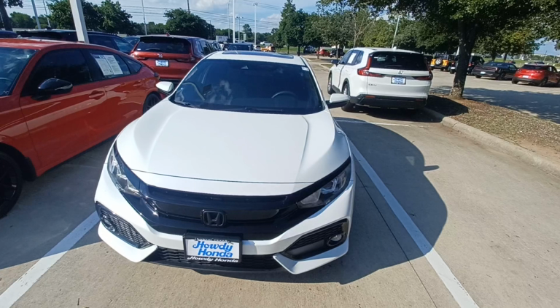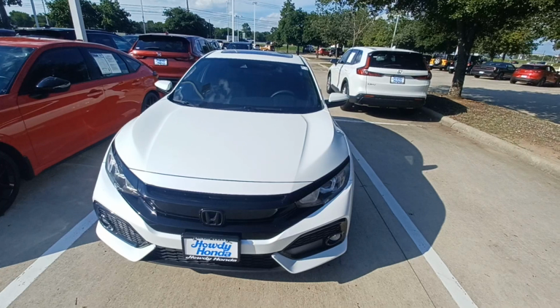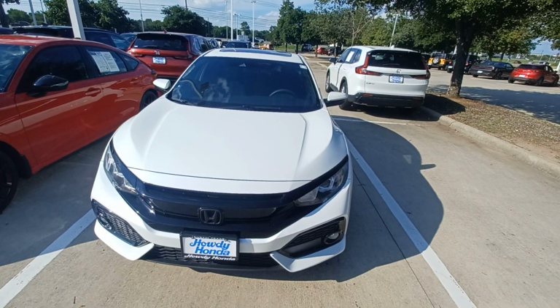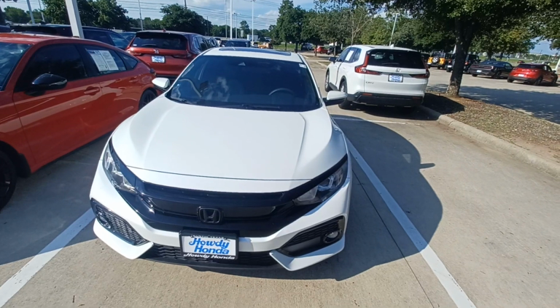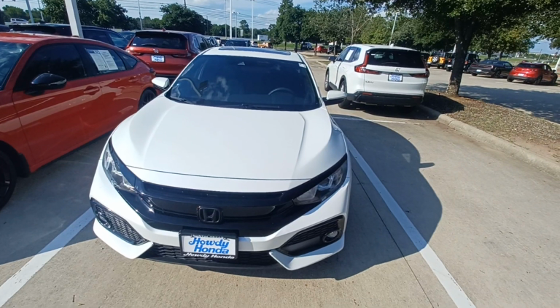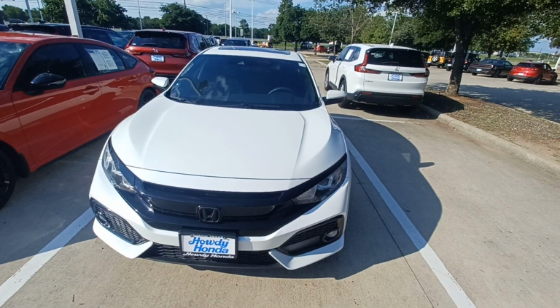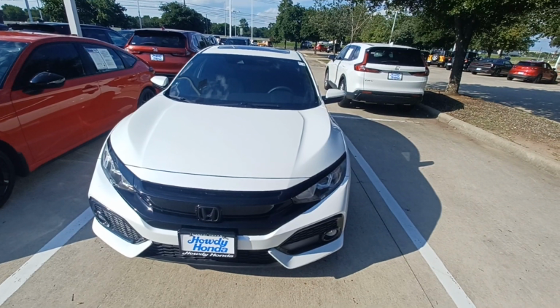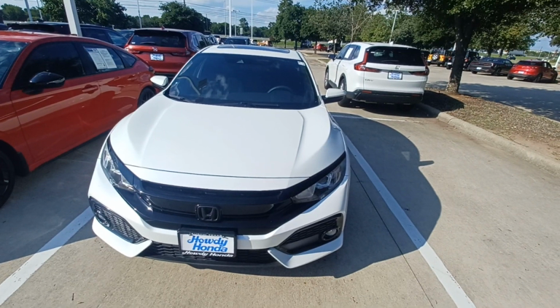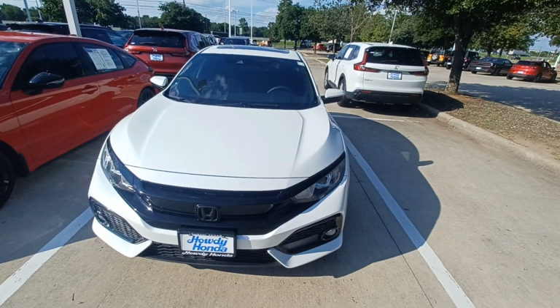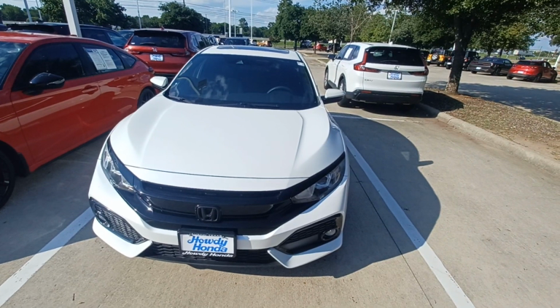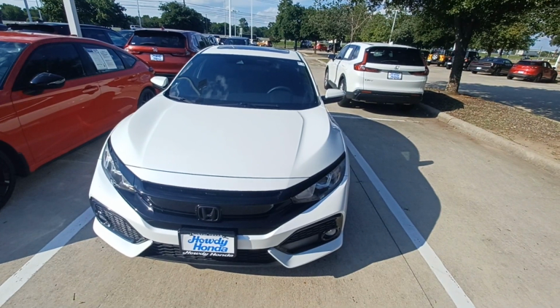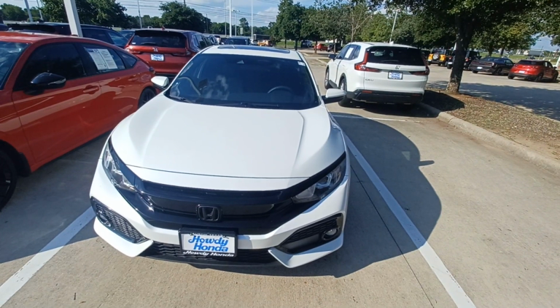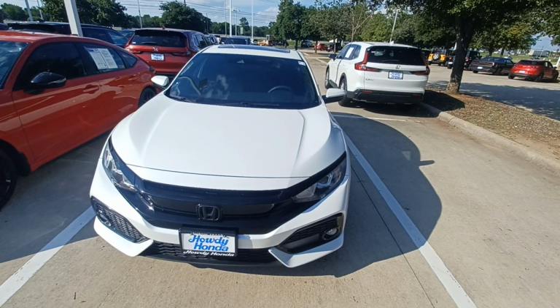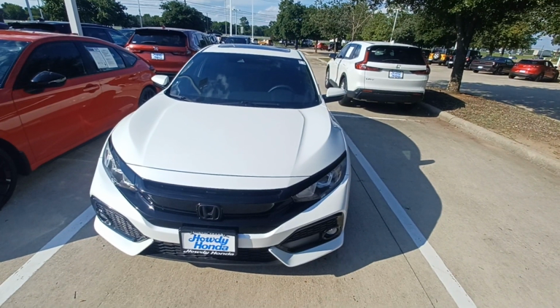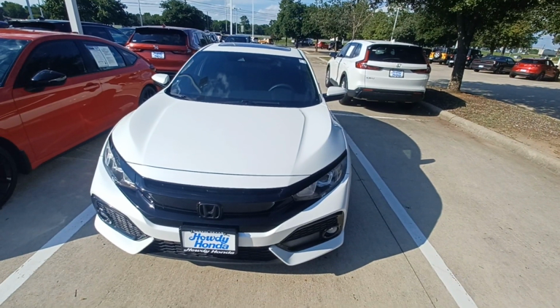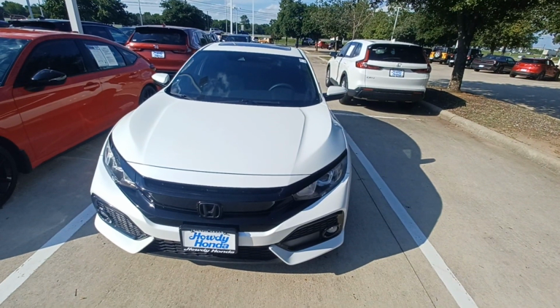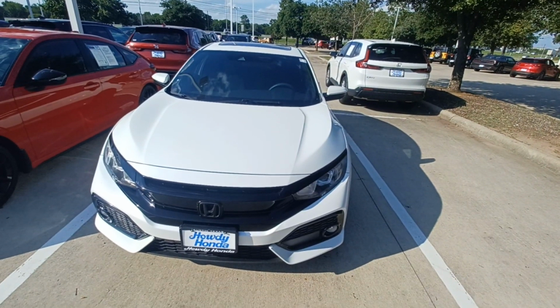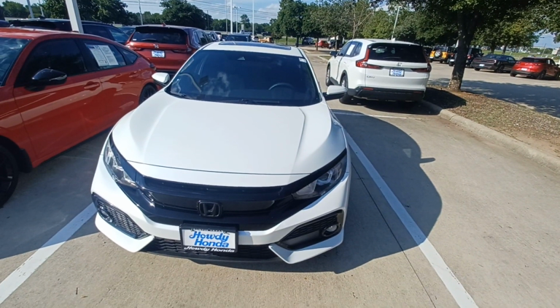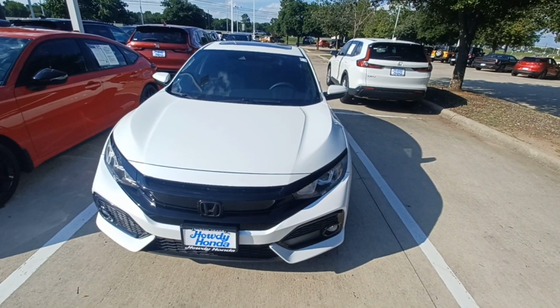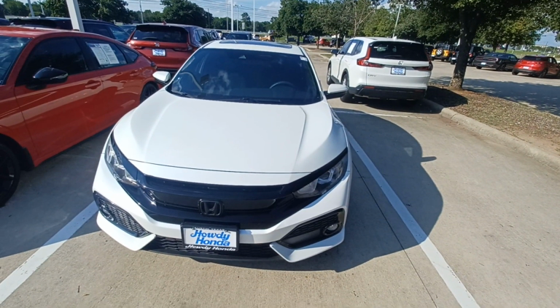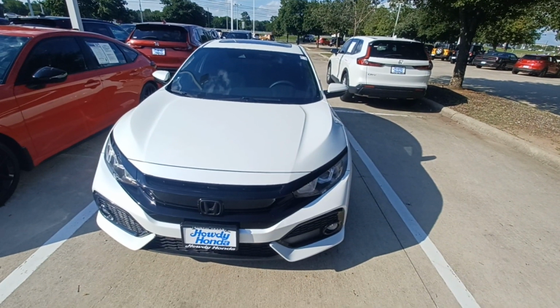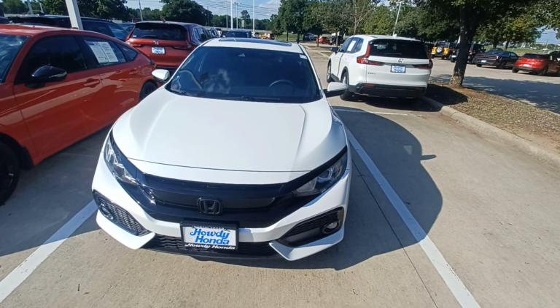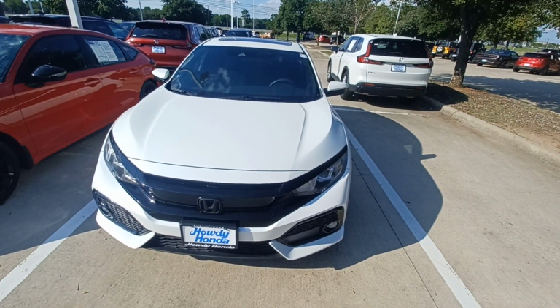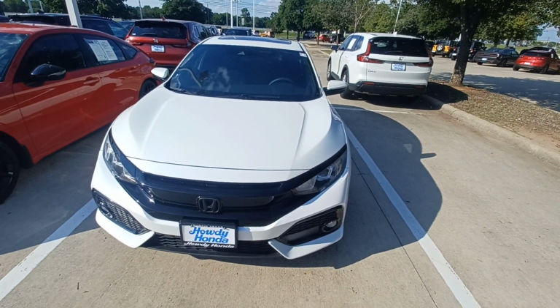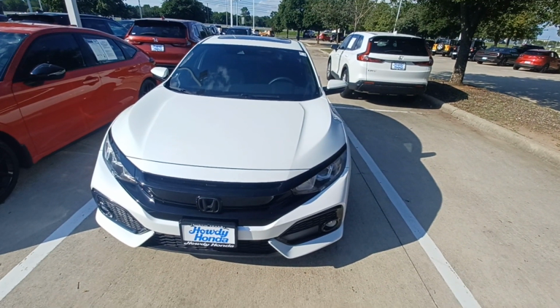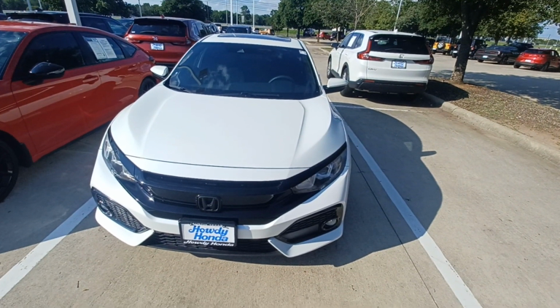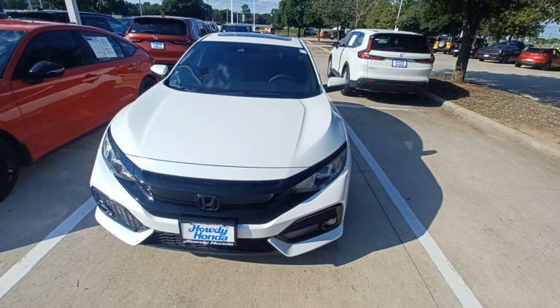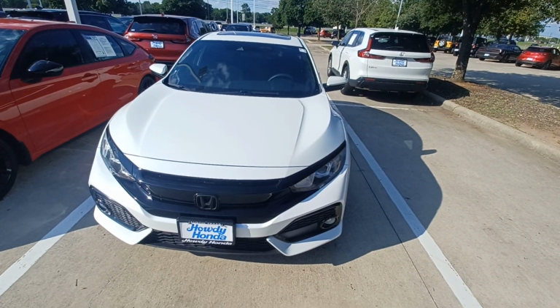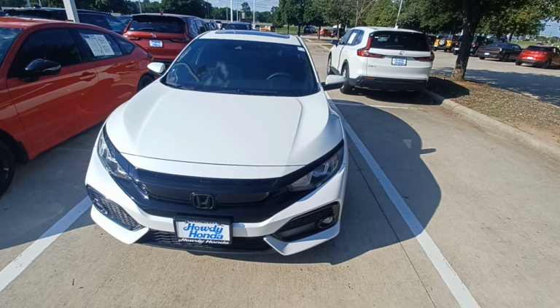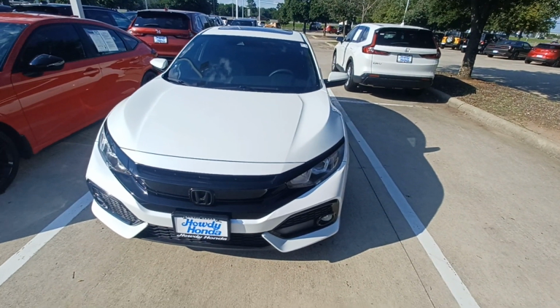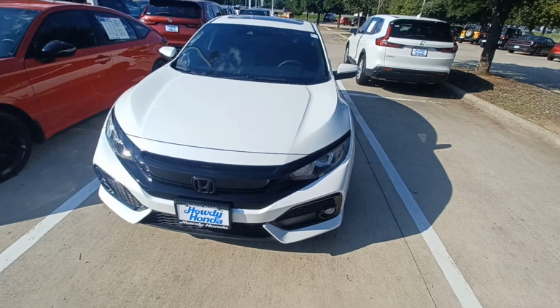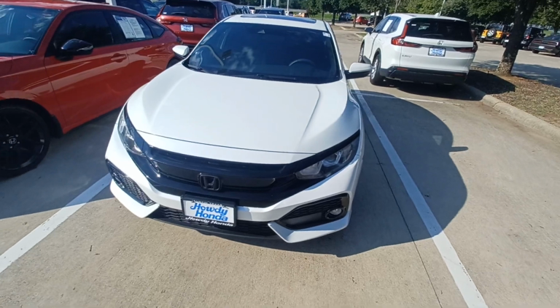This is Jason down at Howdy Honda, and this is my 2019 Honda Civic Hatchback.